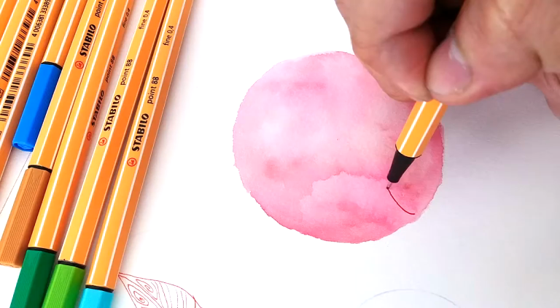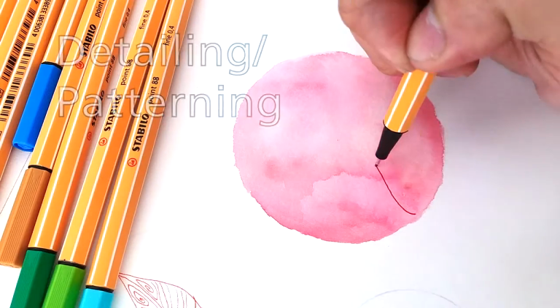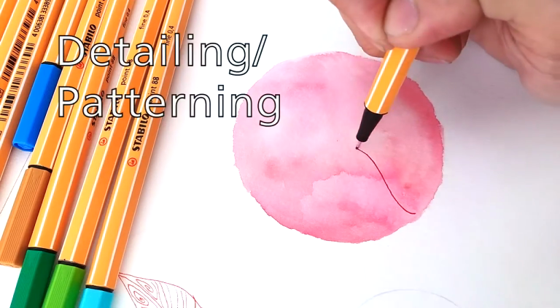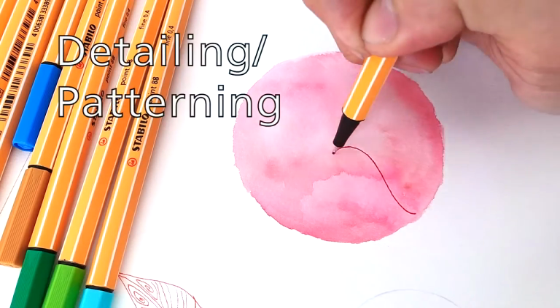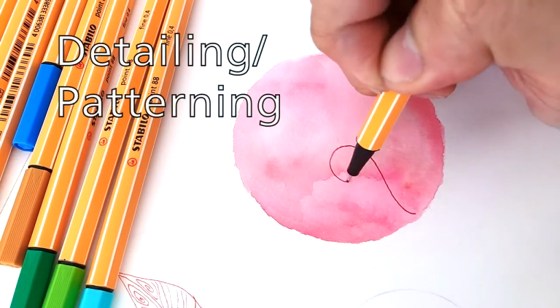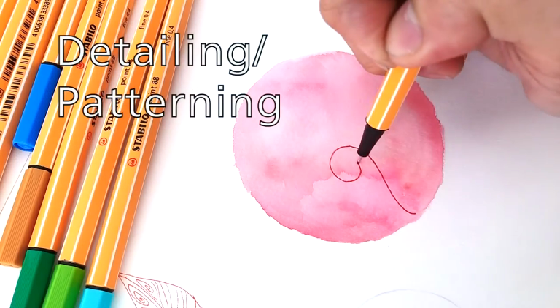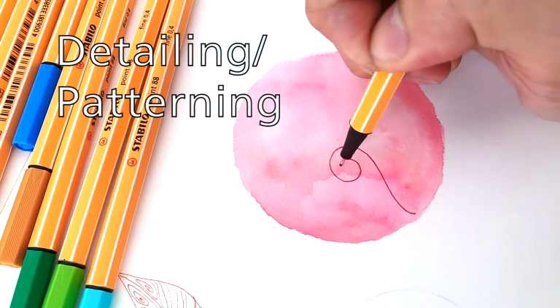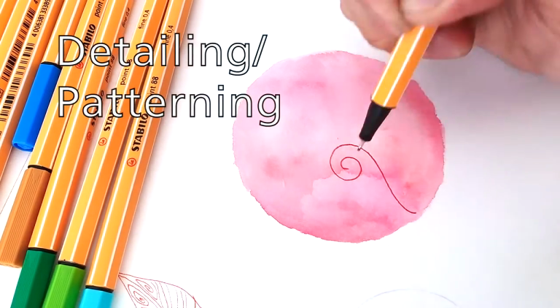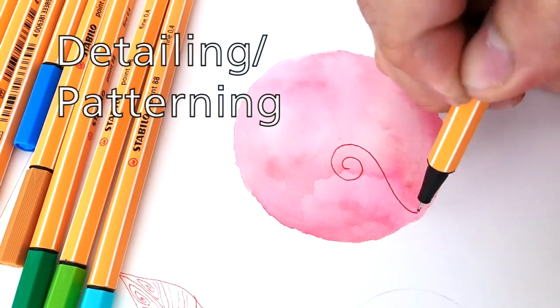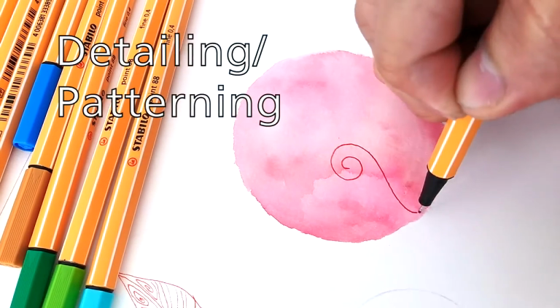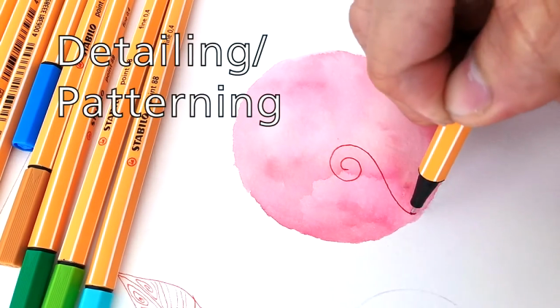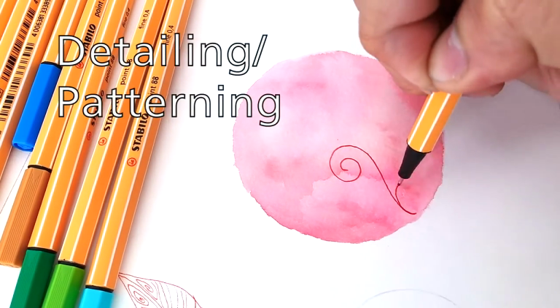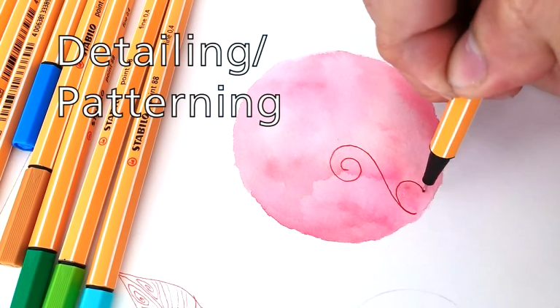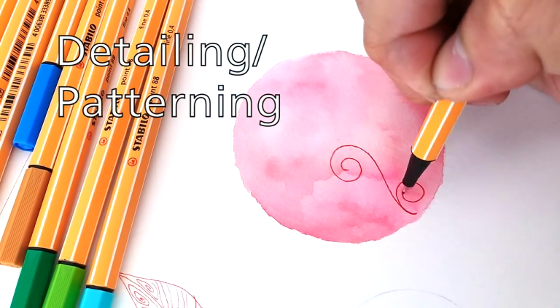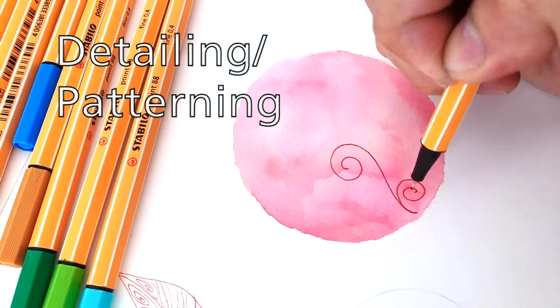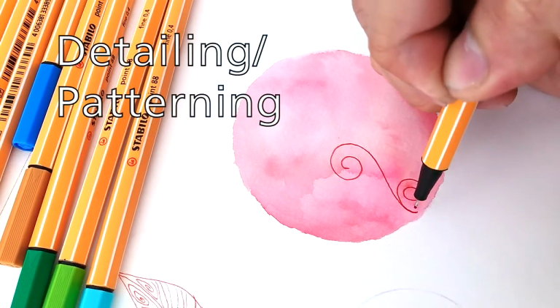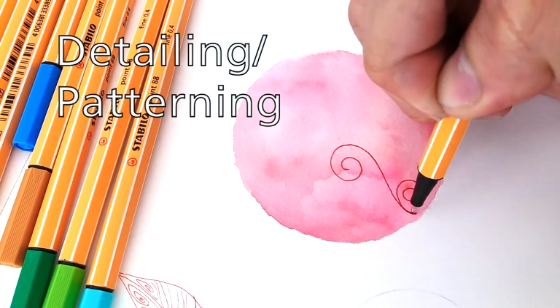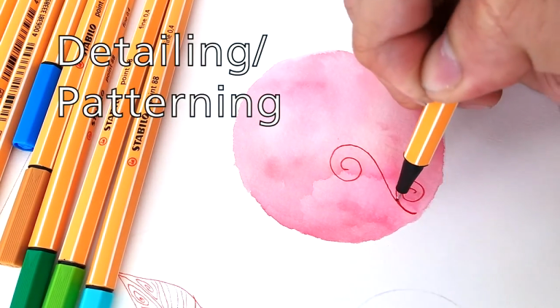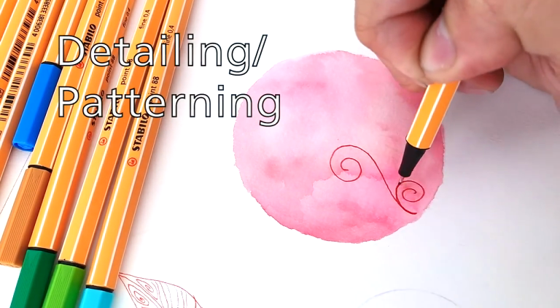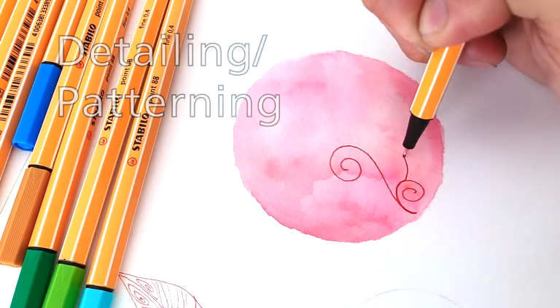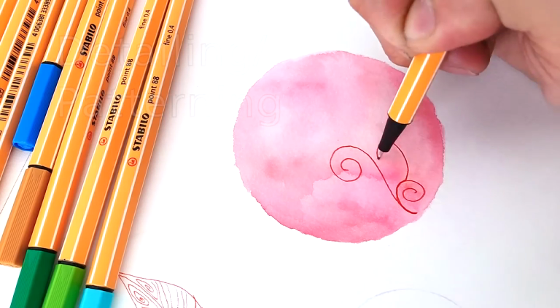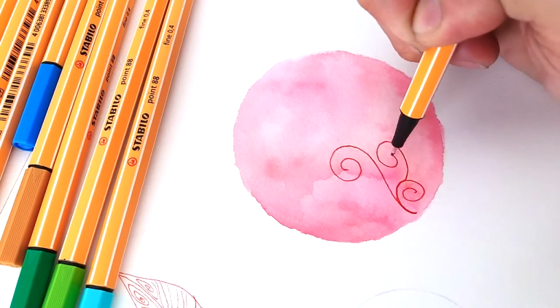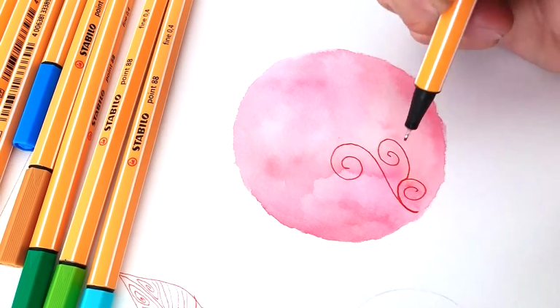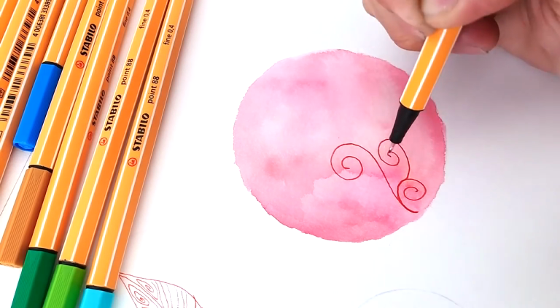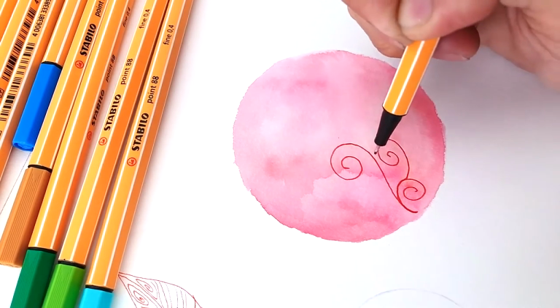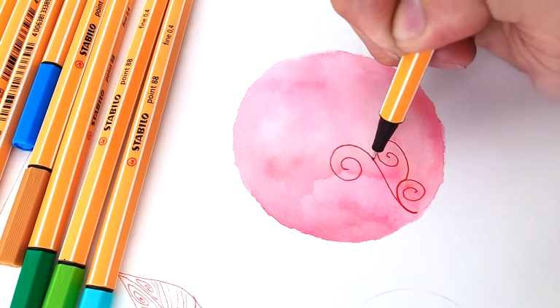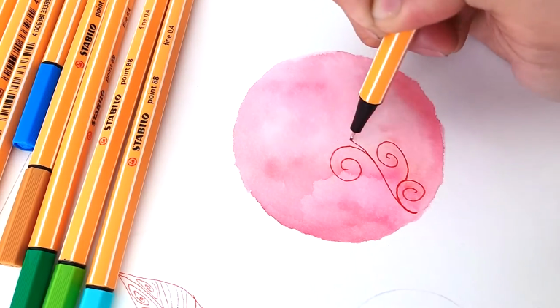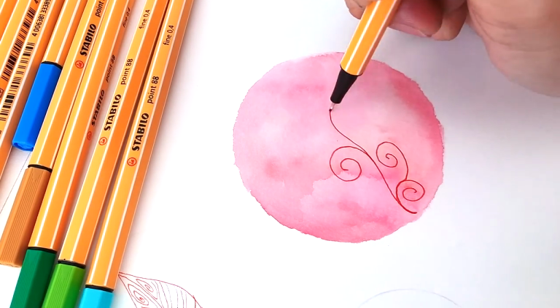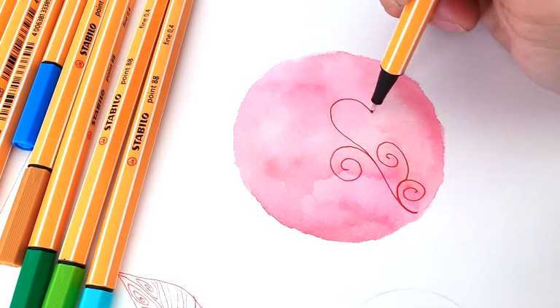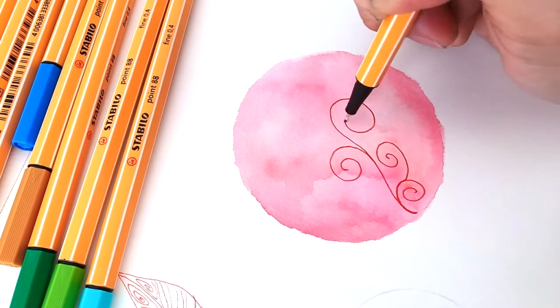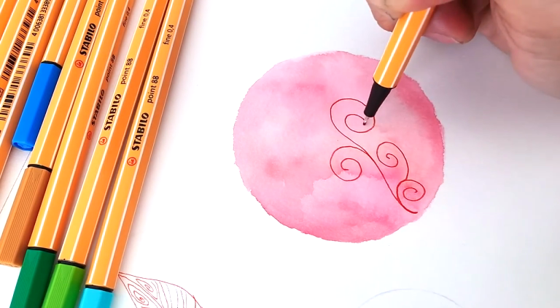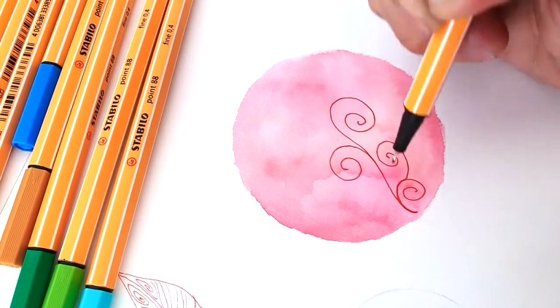Add more details or patterns to create more variation and intricacy on your artwork.